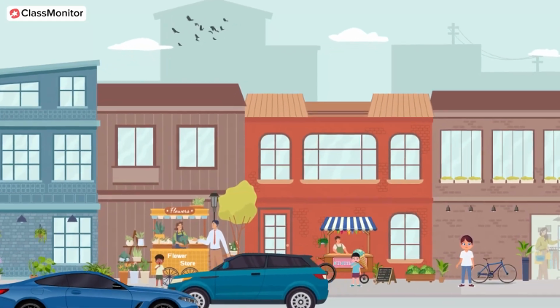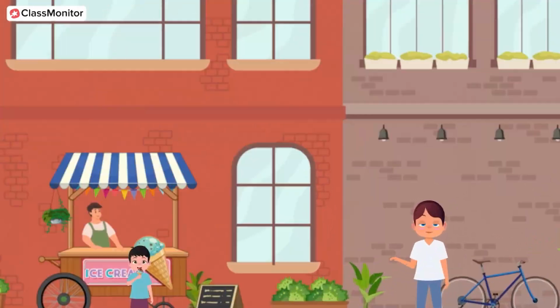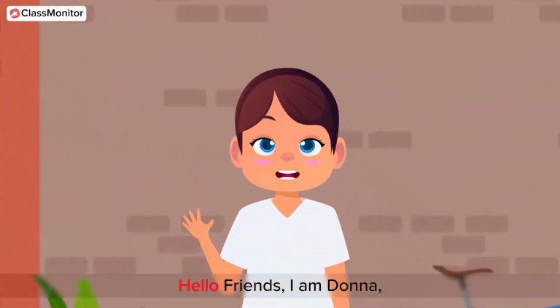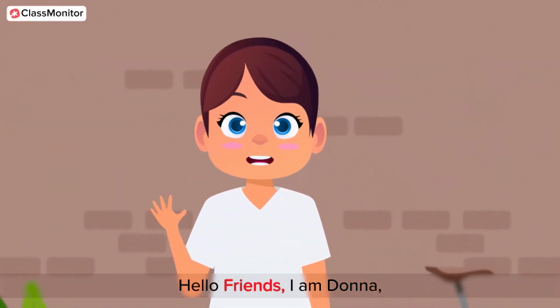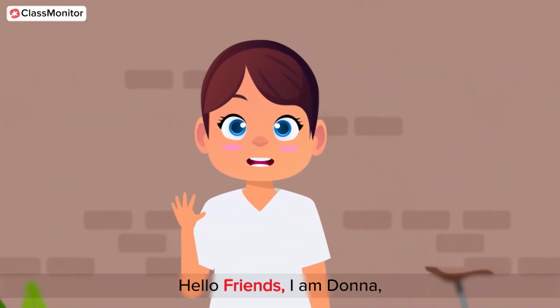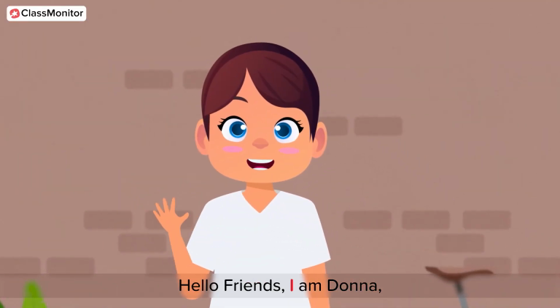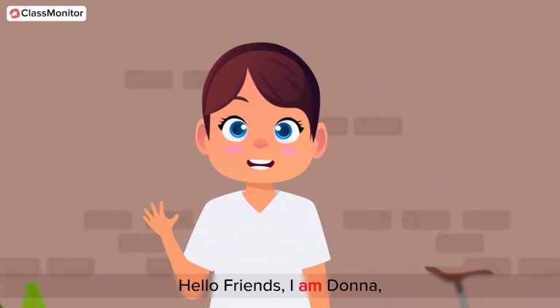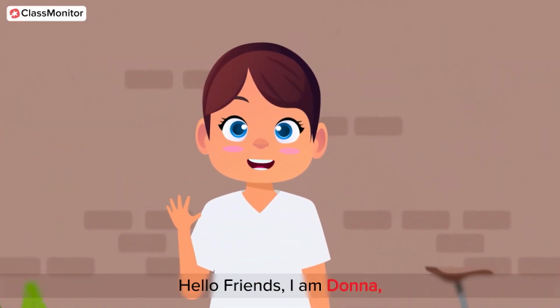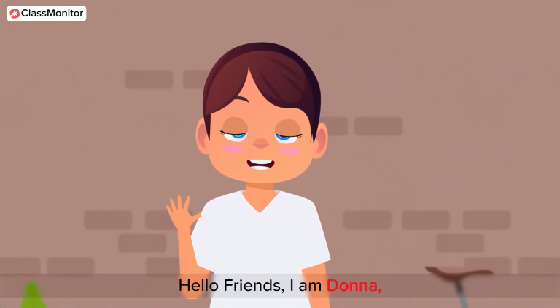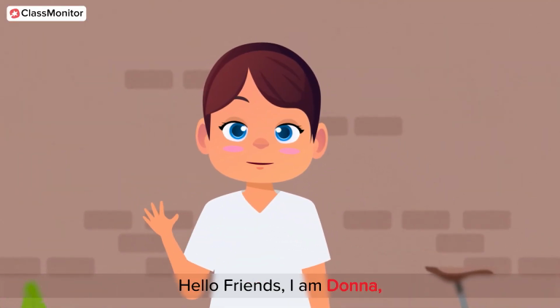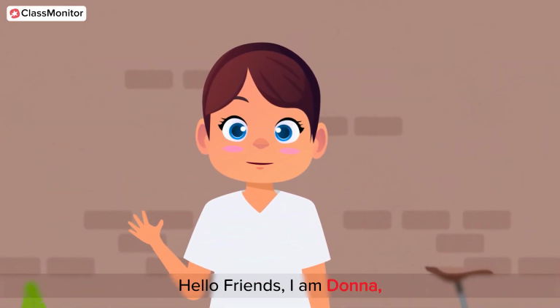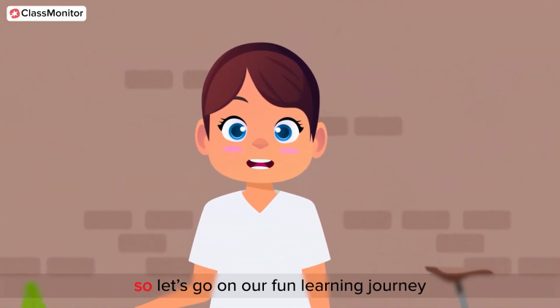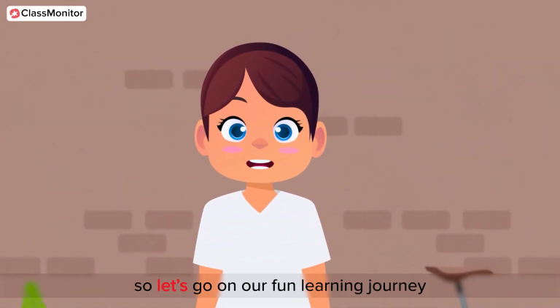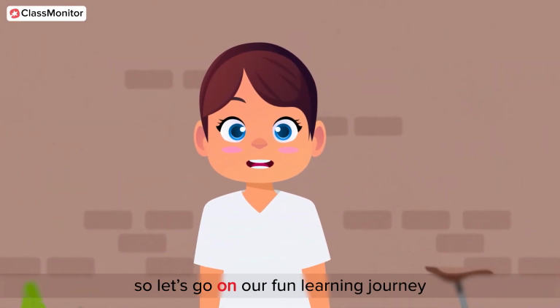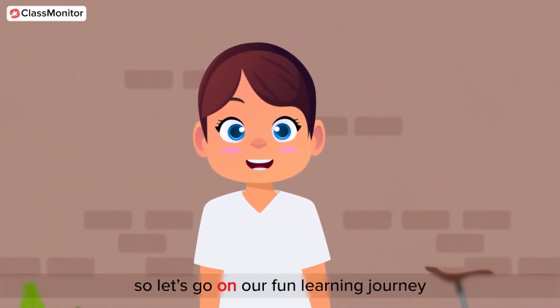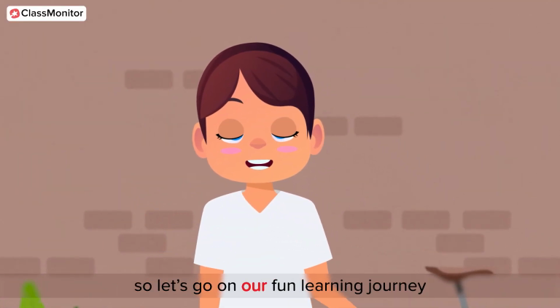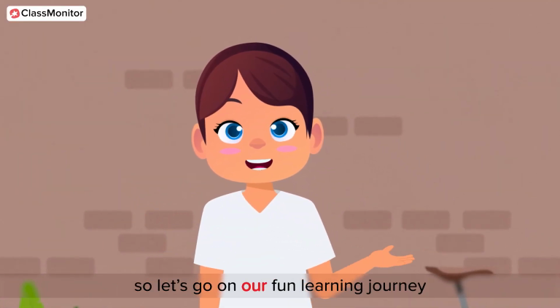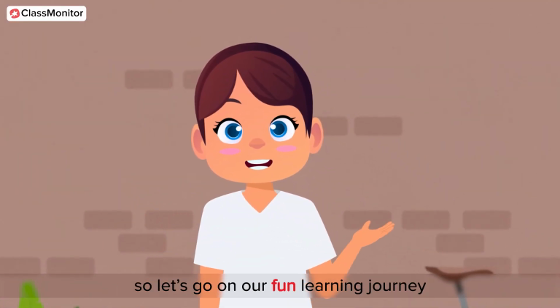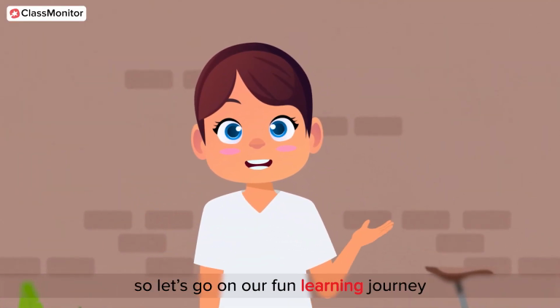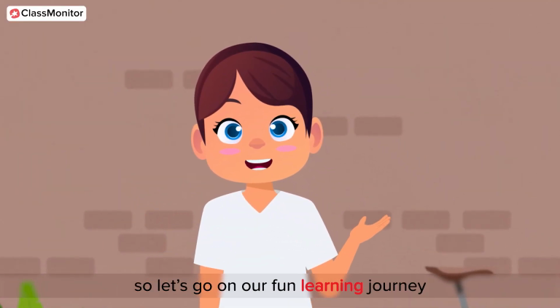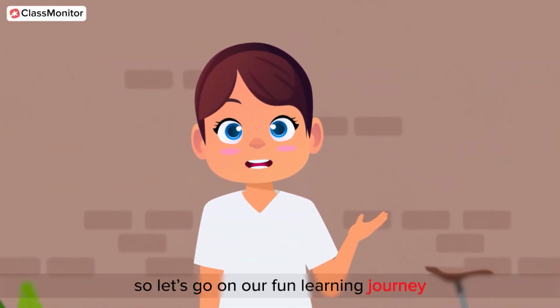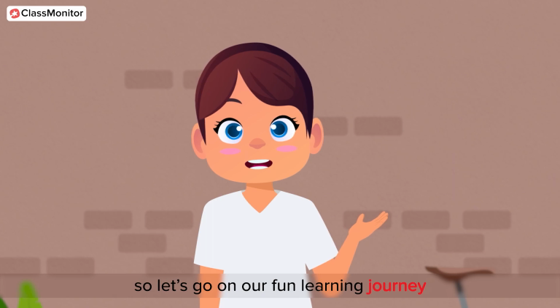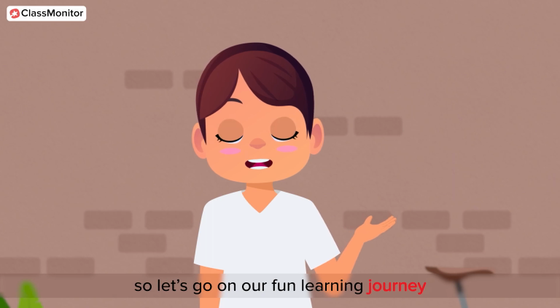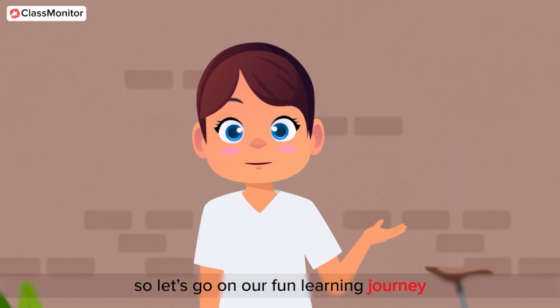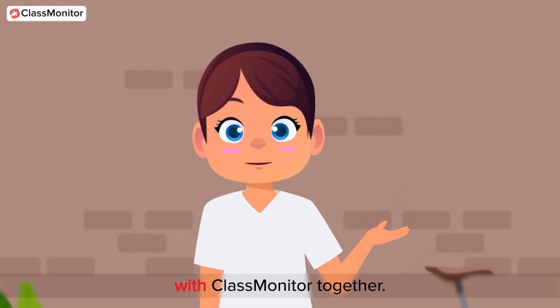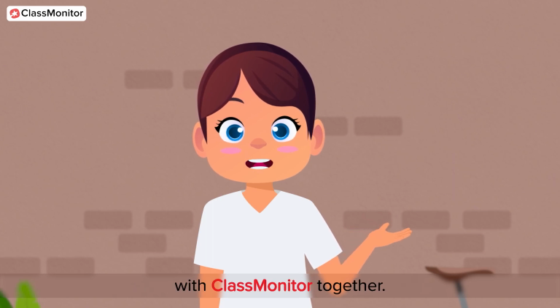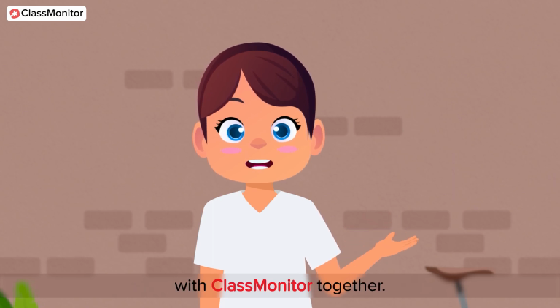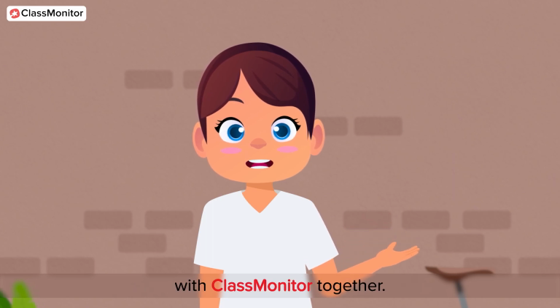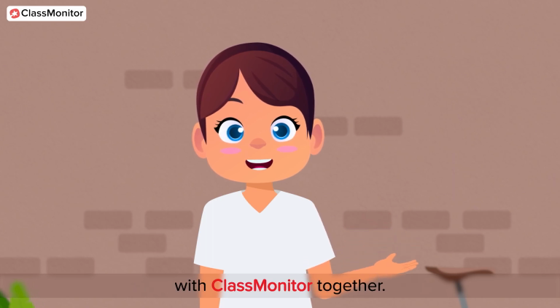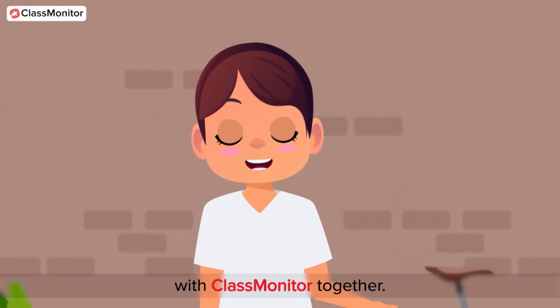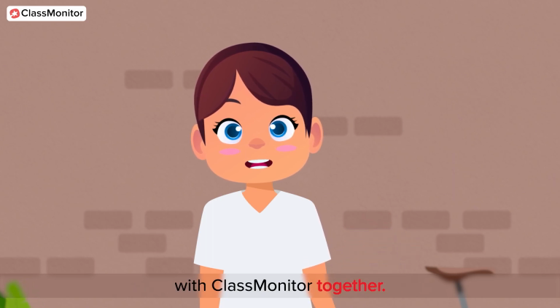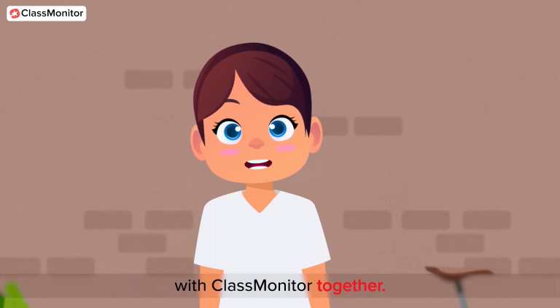Hello friends, I'm Dona. Let's go on our fun learning journey with Class Monitor together.